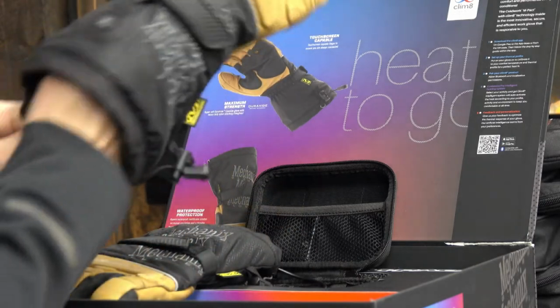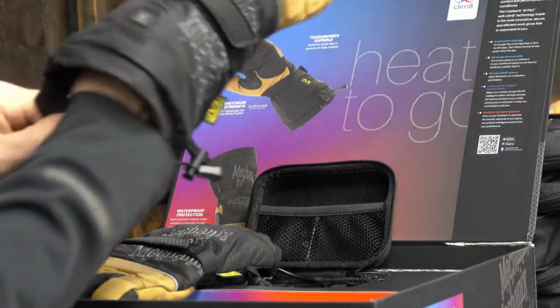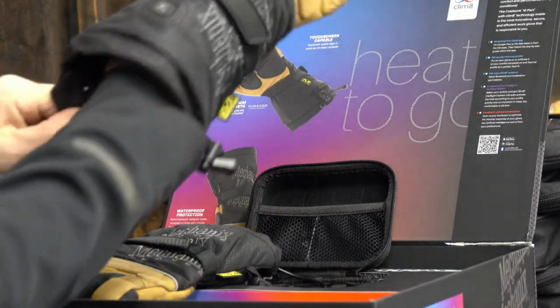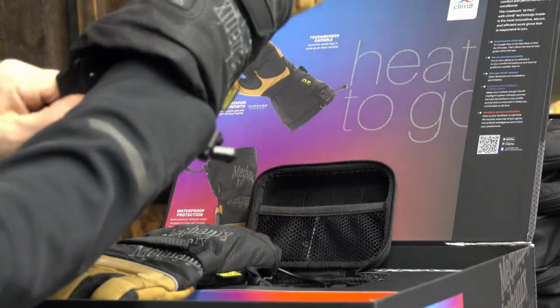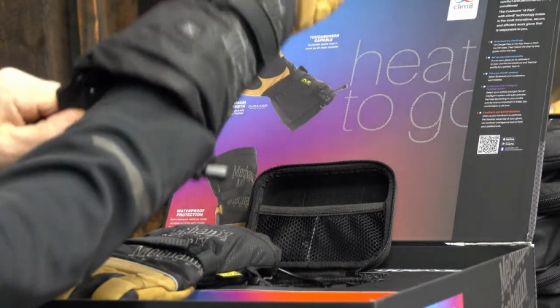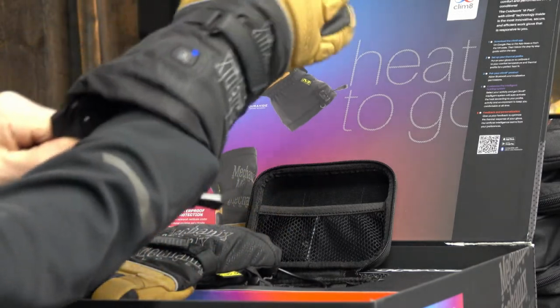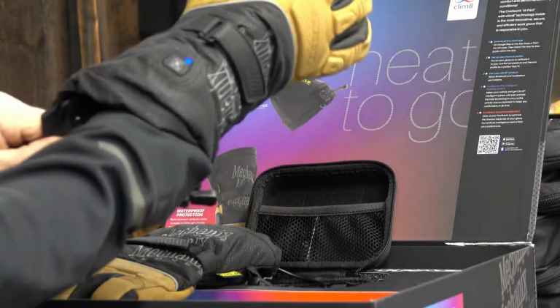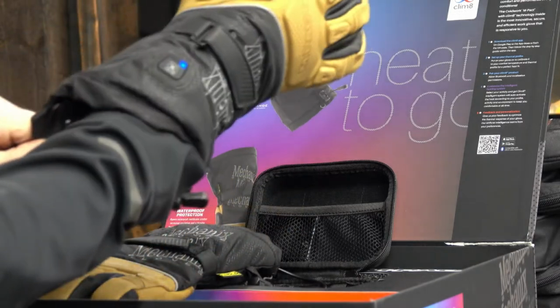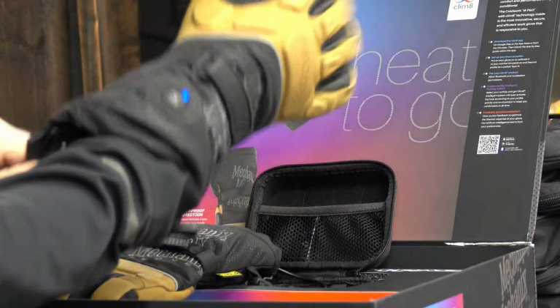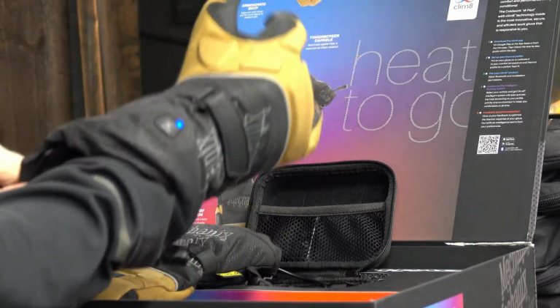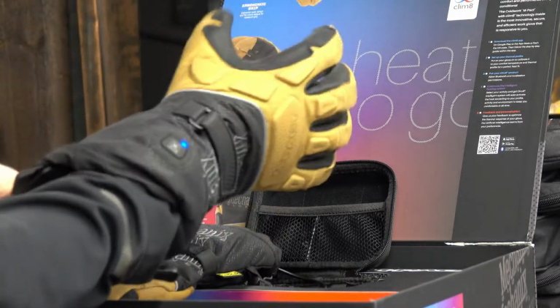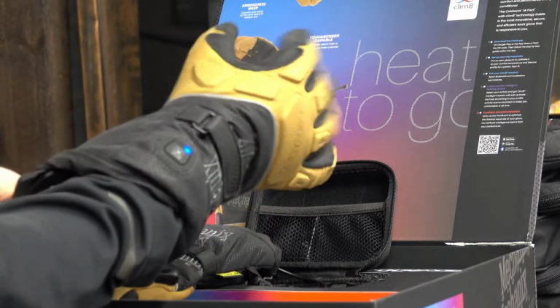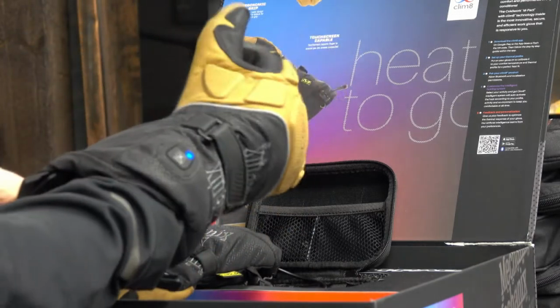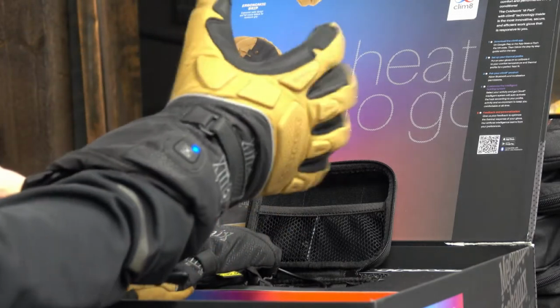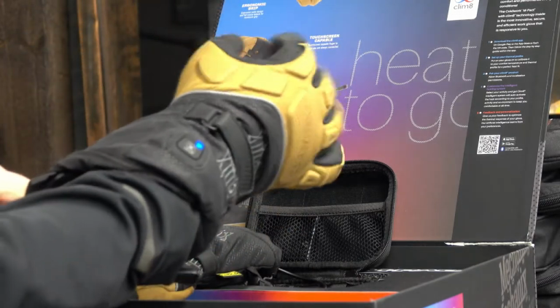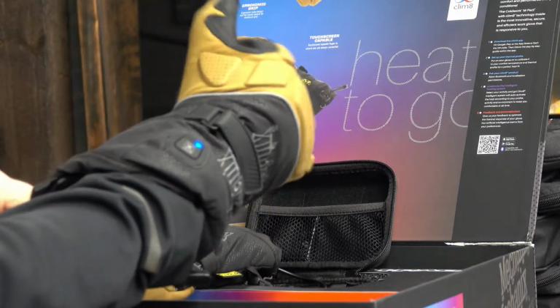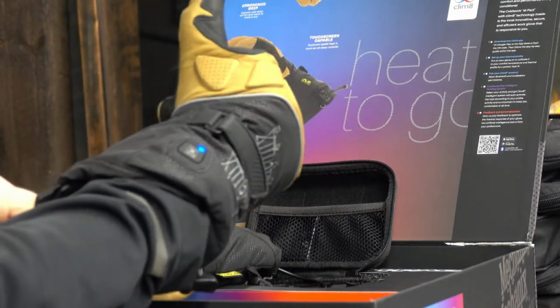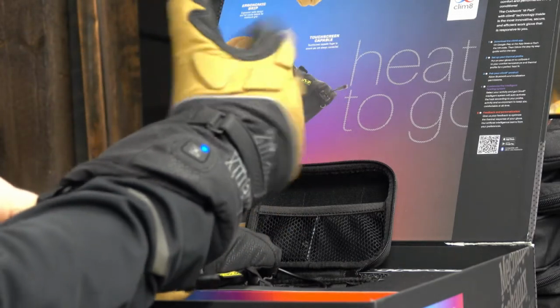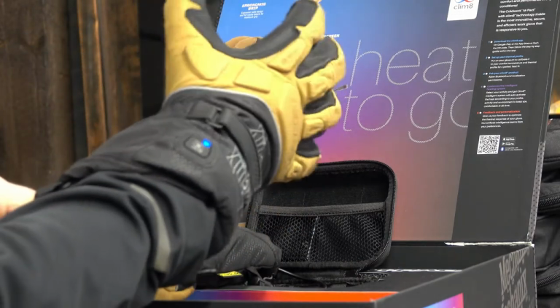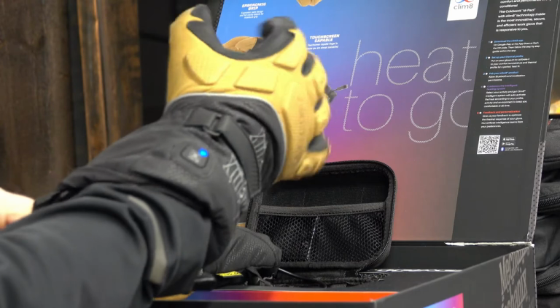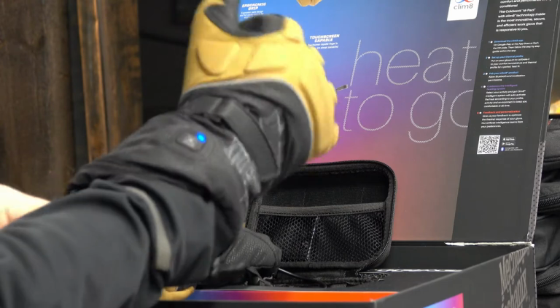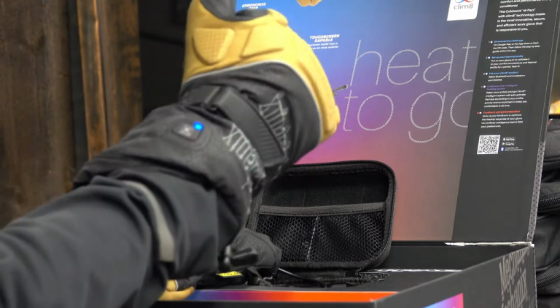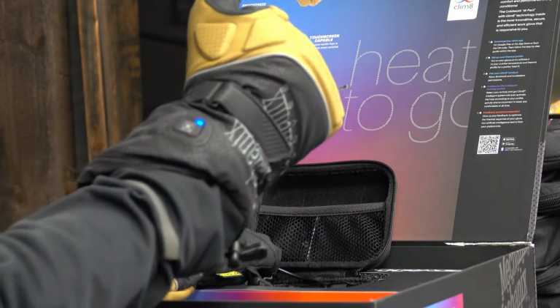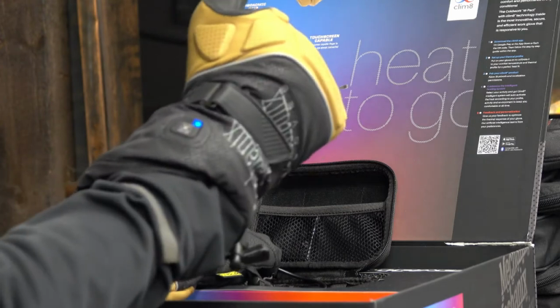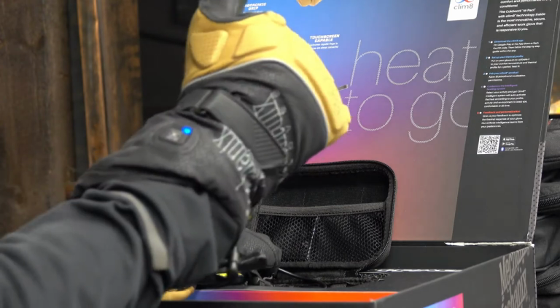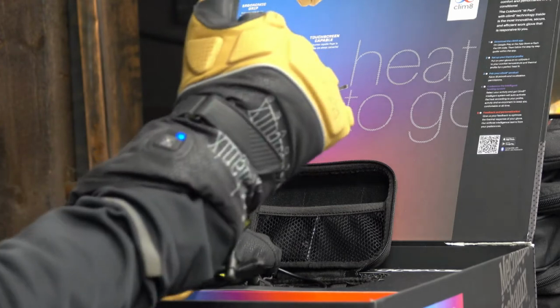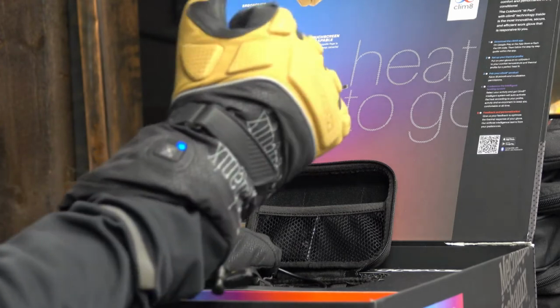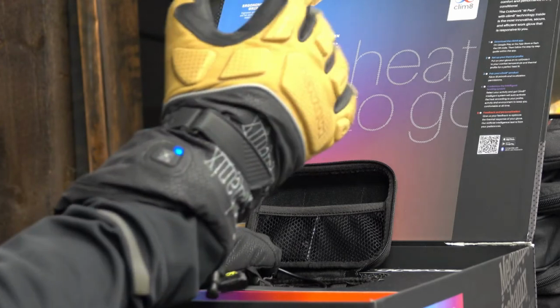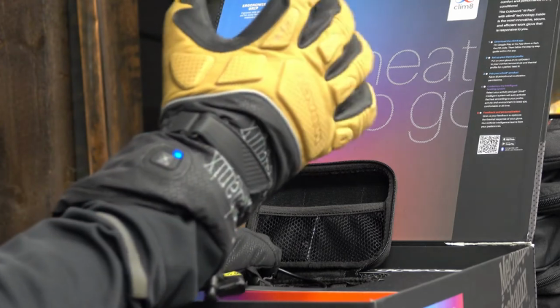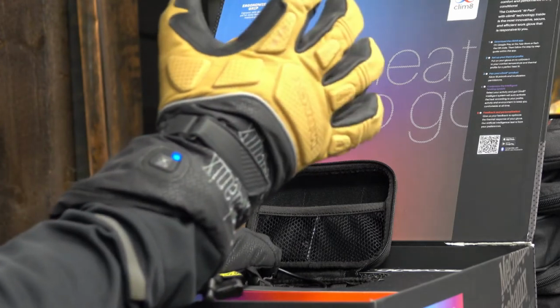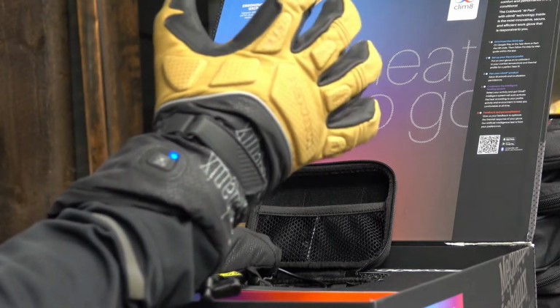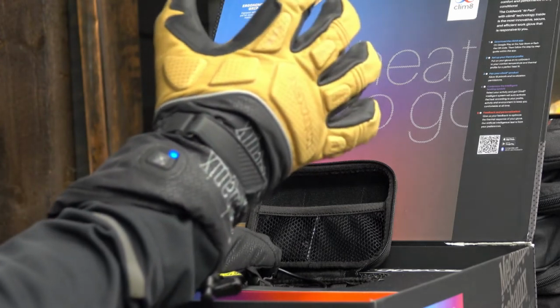However, that does leave the gloves flopping around, and you need to throw them in another bag of sorts.